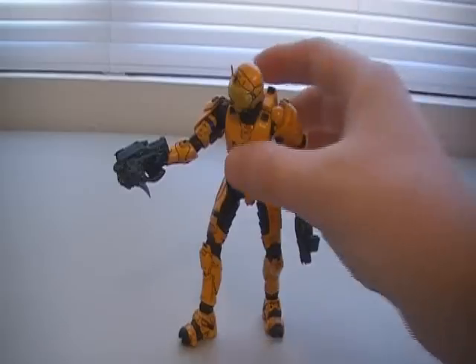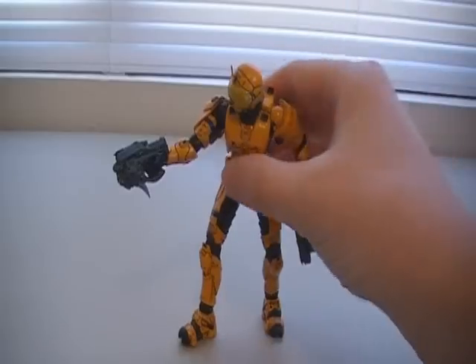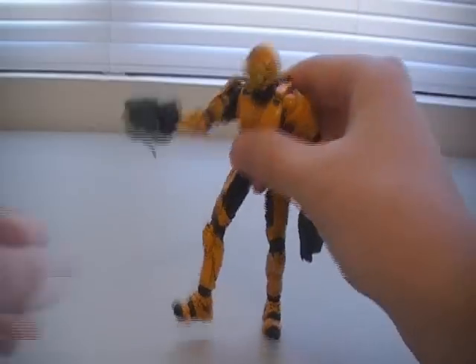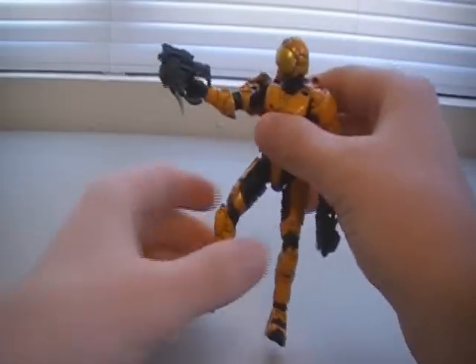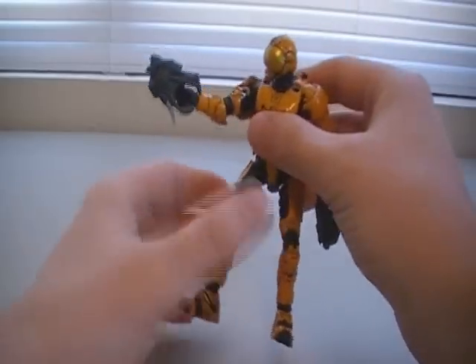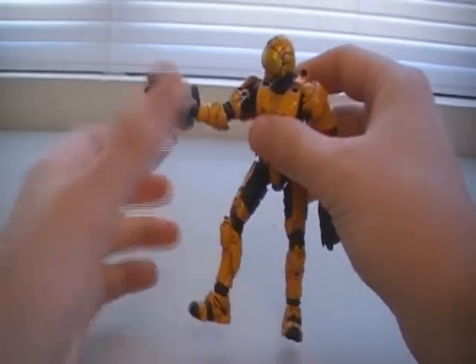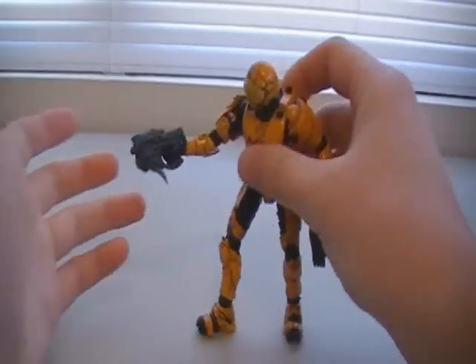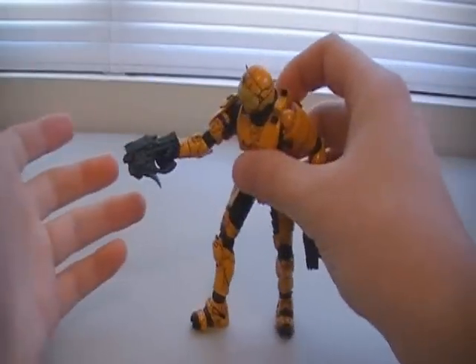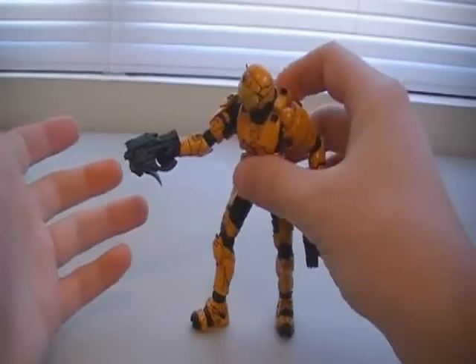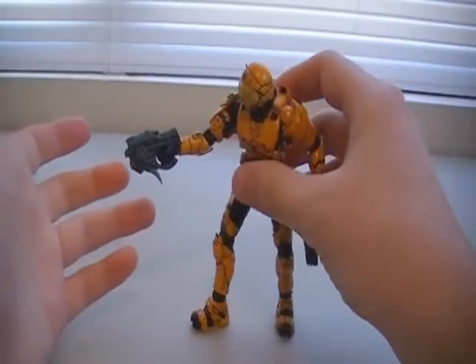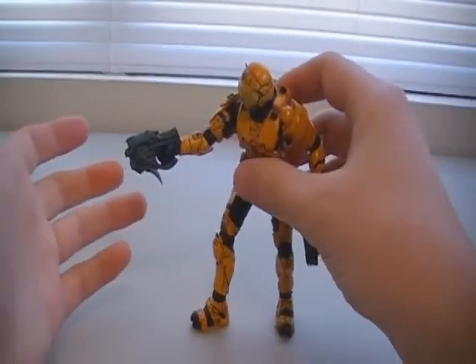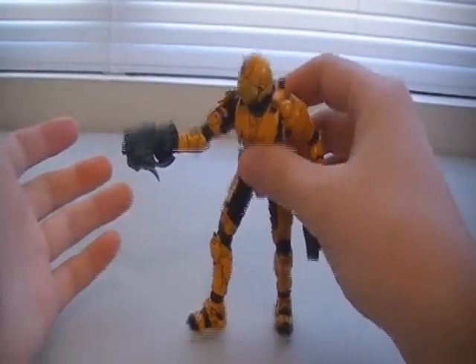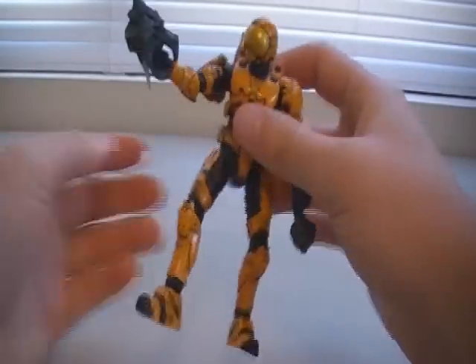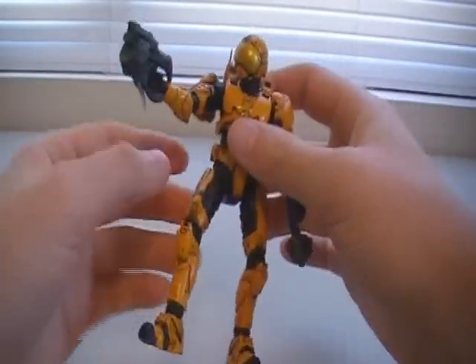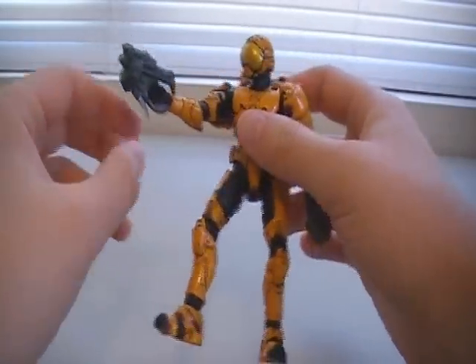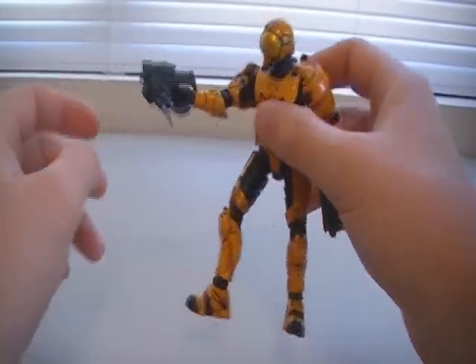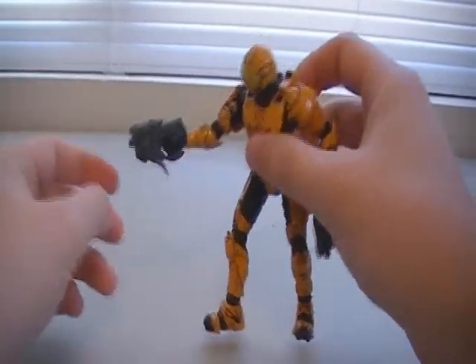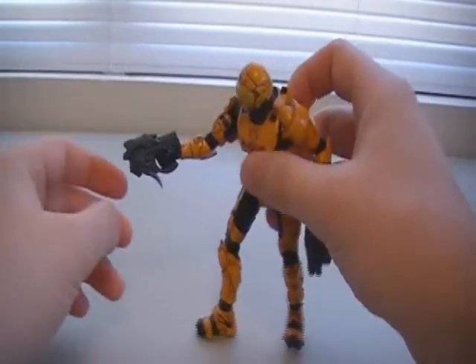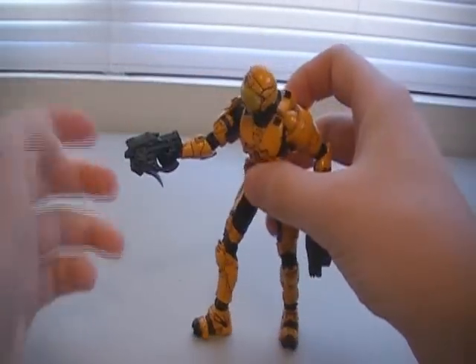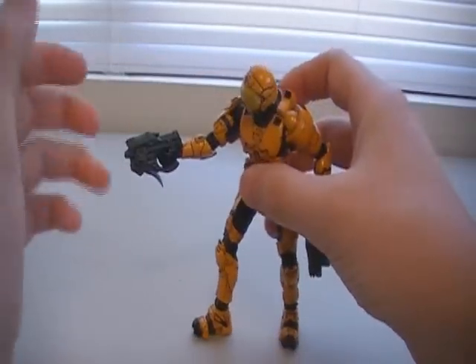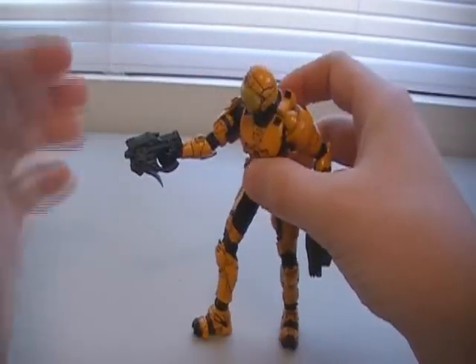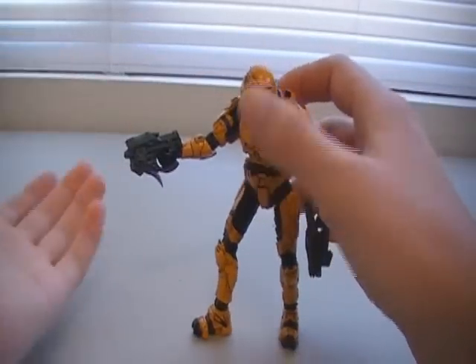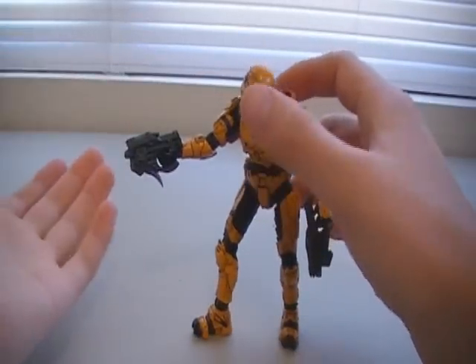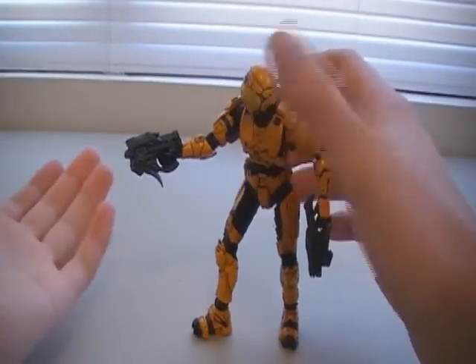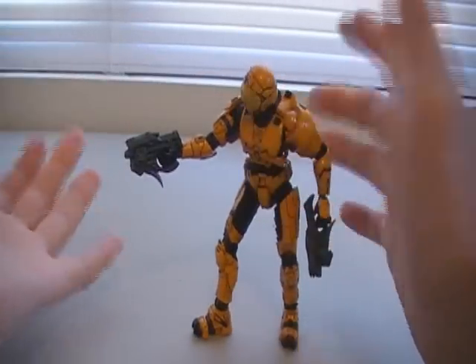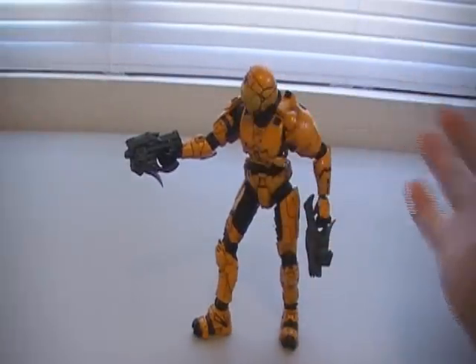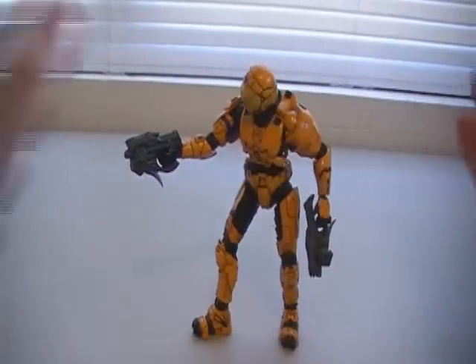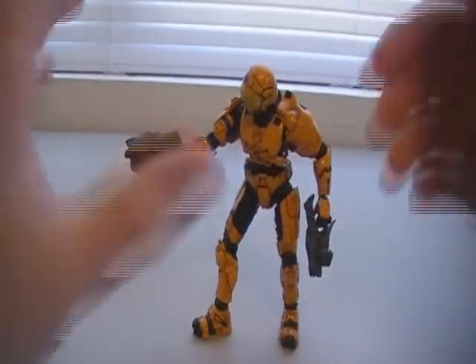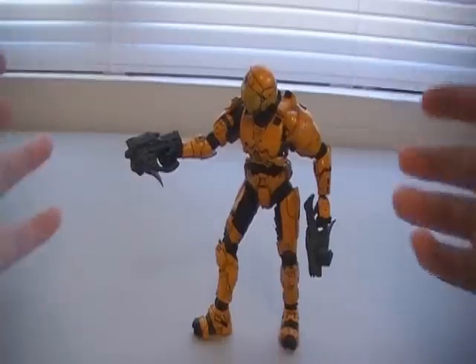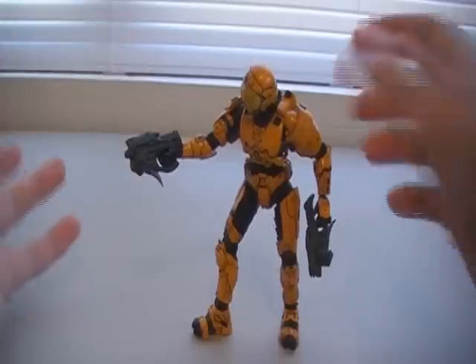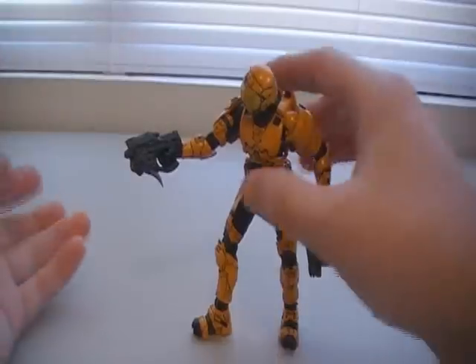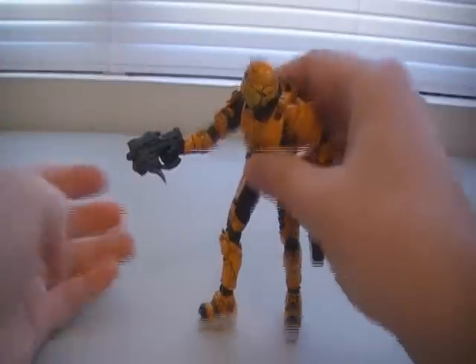As you can see, this figure — the Orange Security — does come with two Maulers, which he can dual wield.